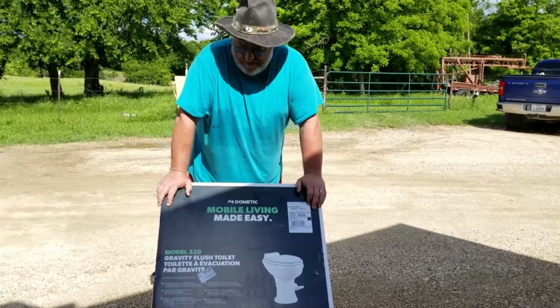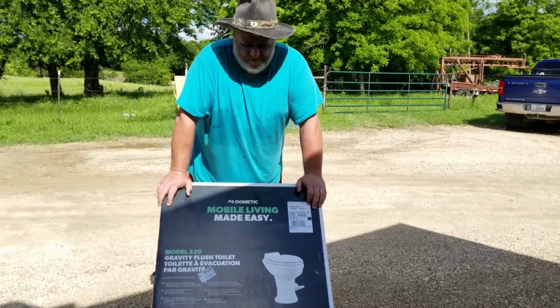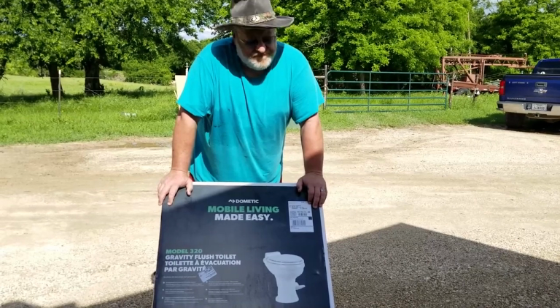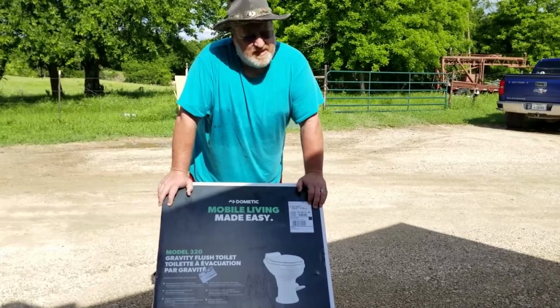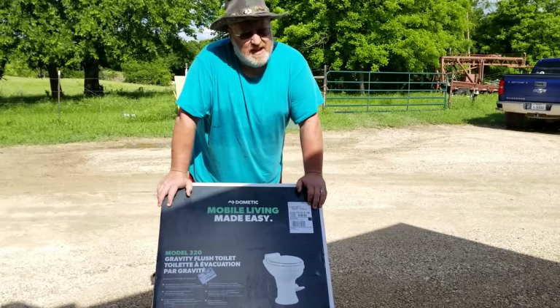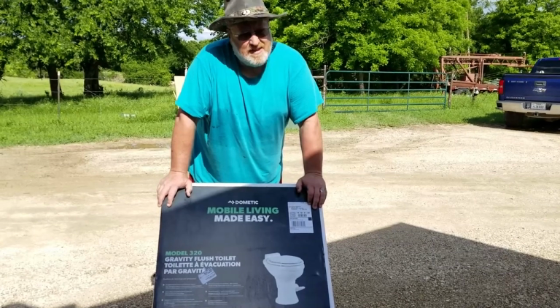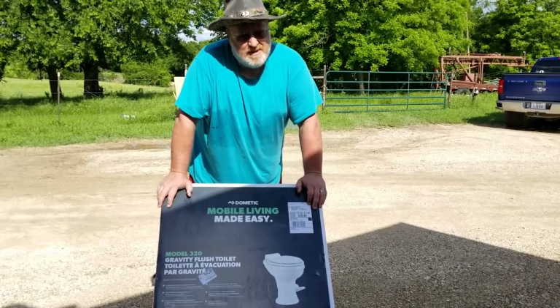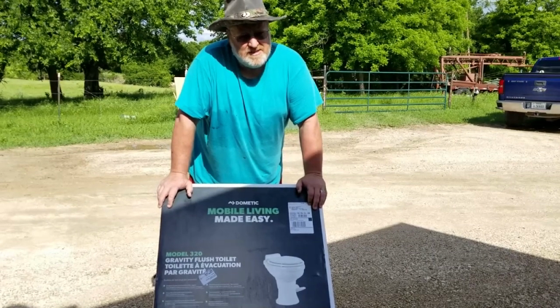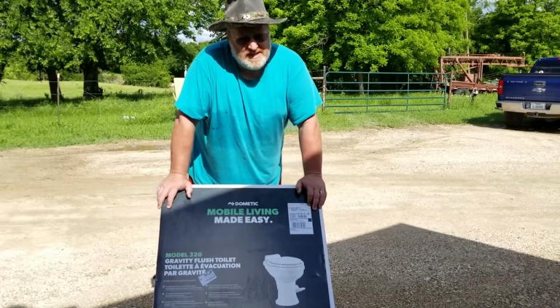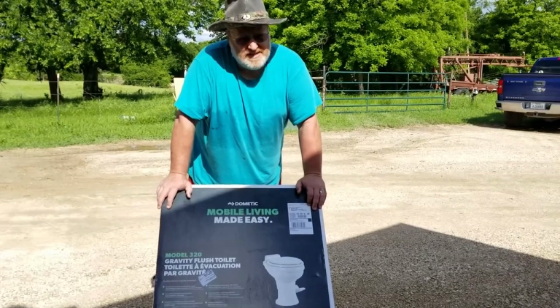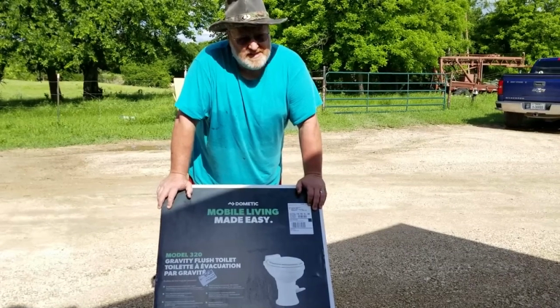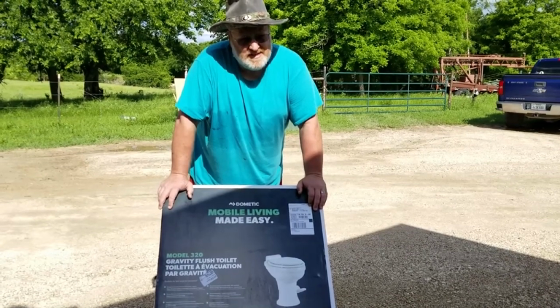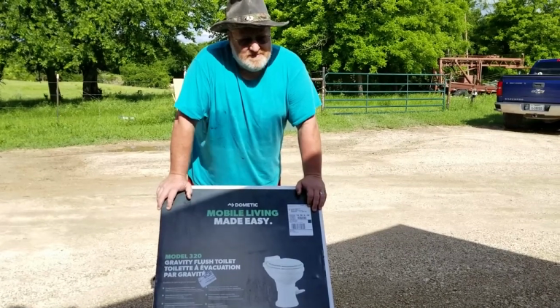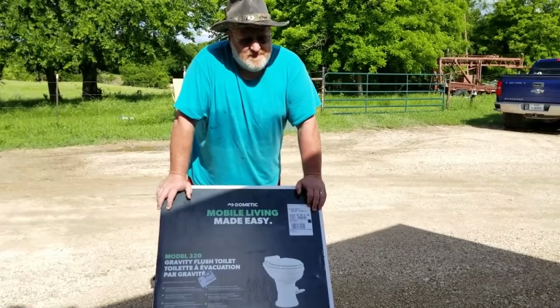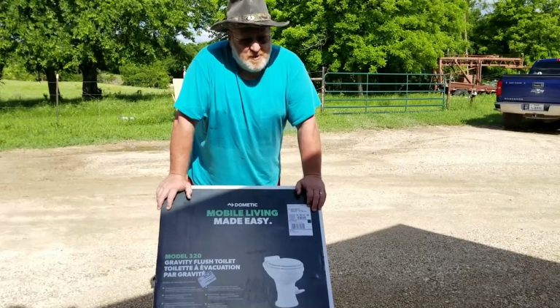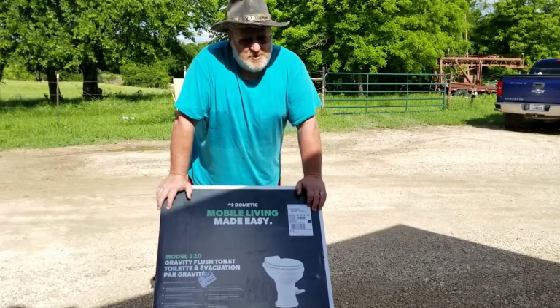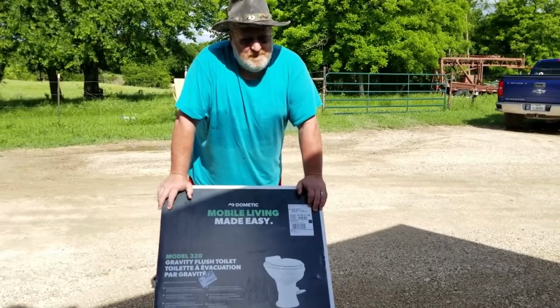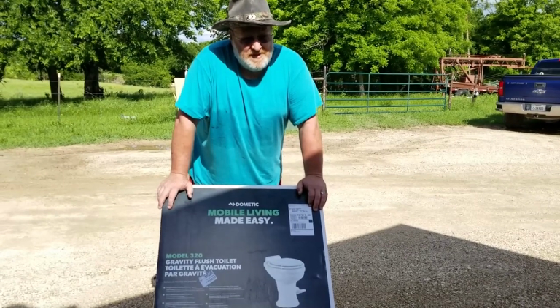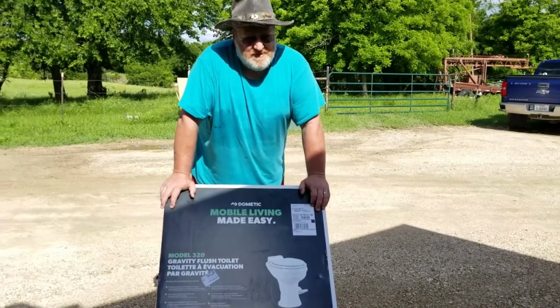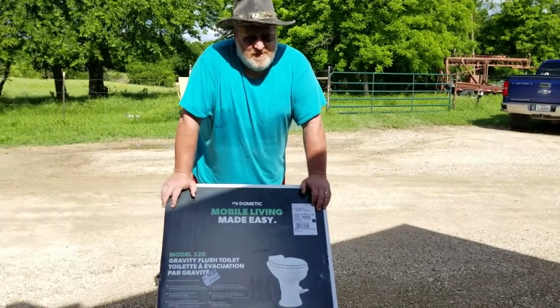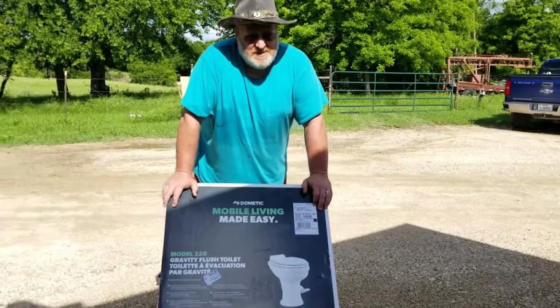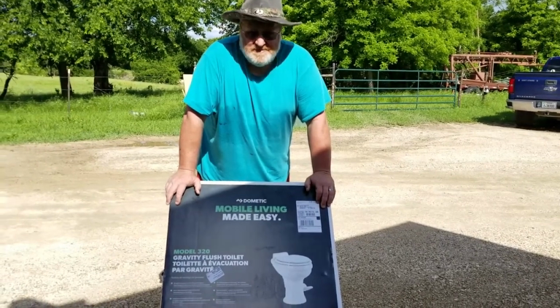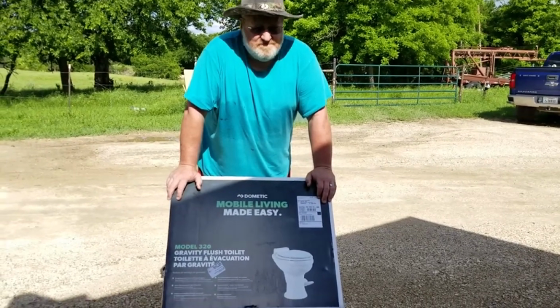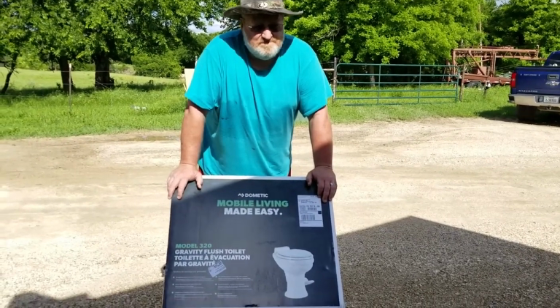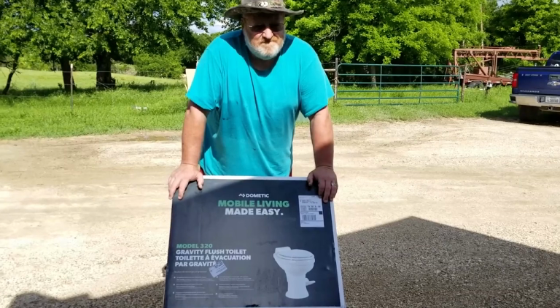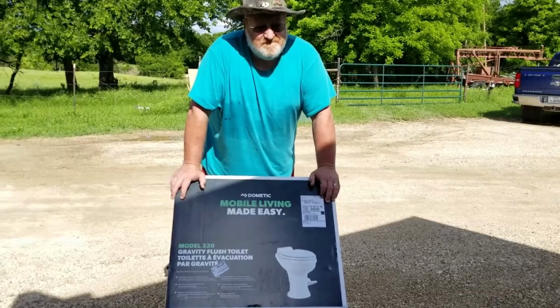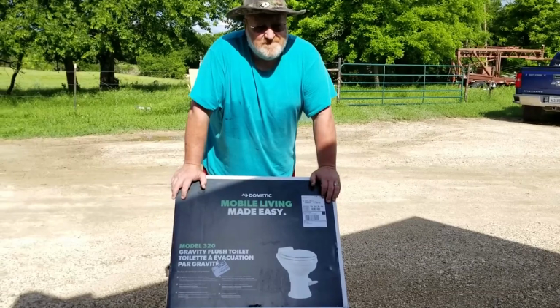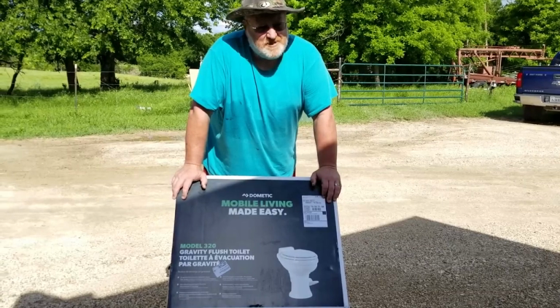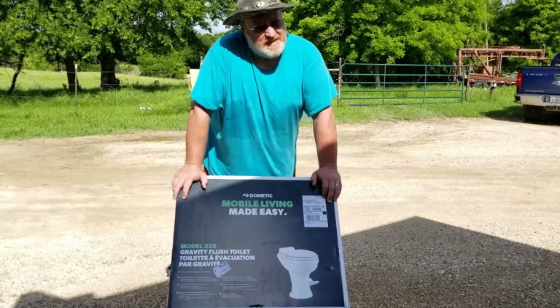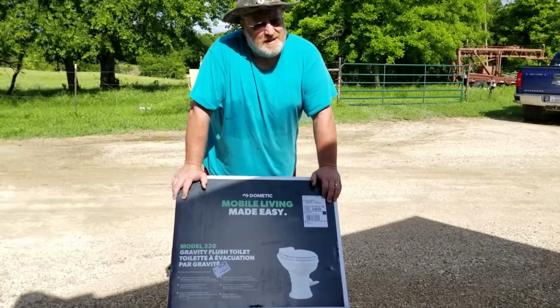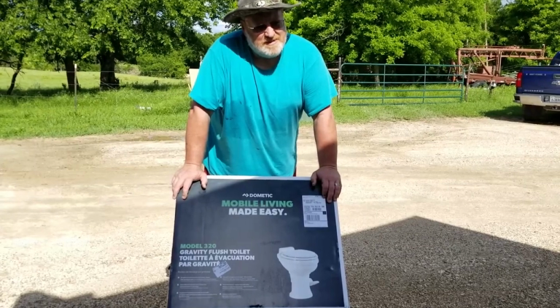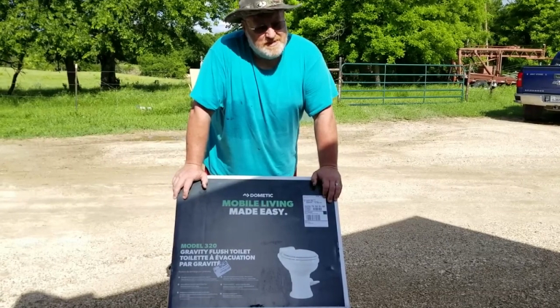It didn't cost that much, and from the YouTube videos I watched, it shouldn't take that long to do.